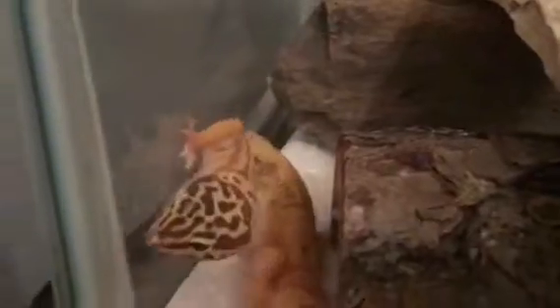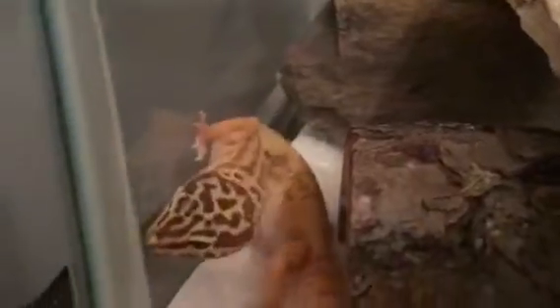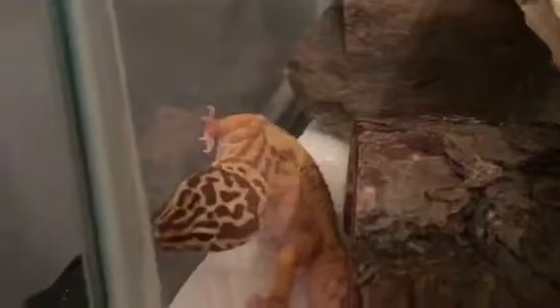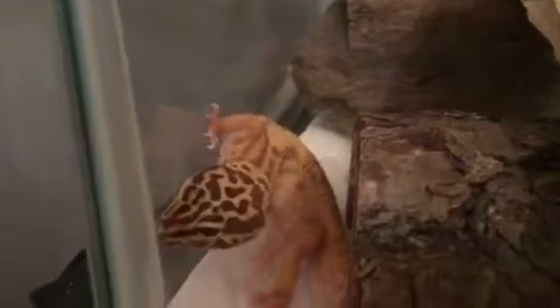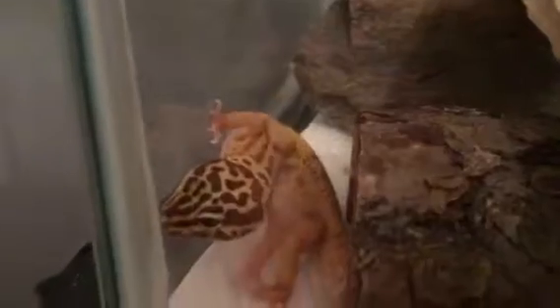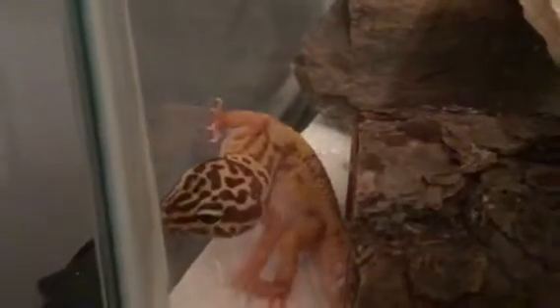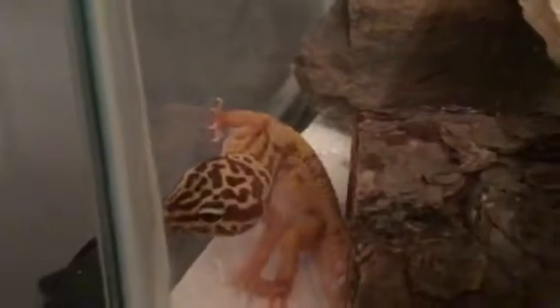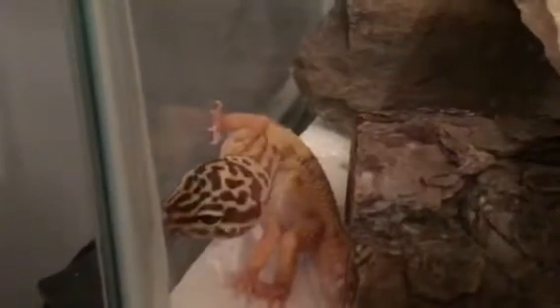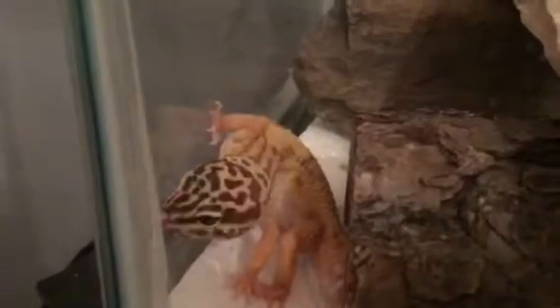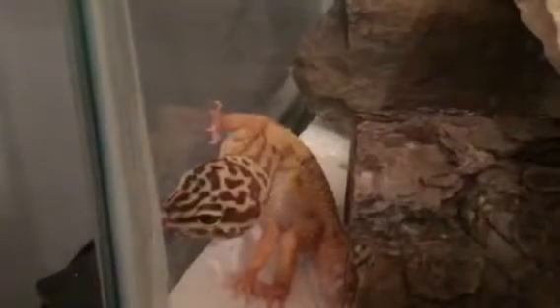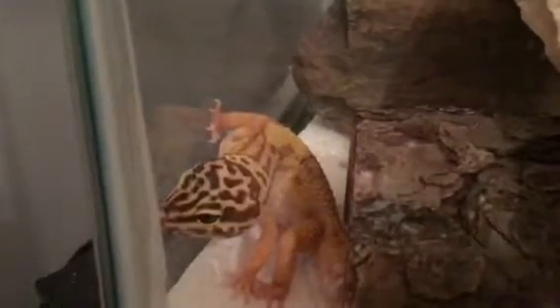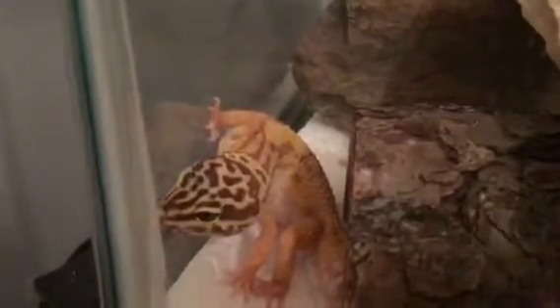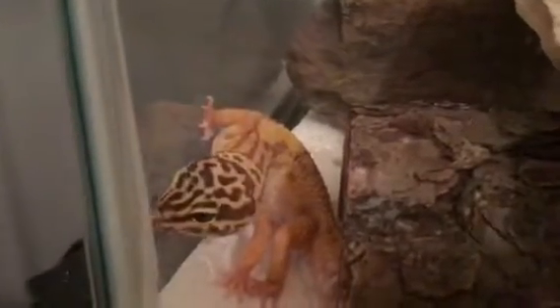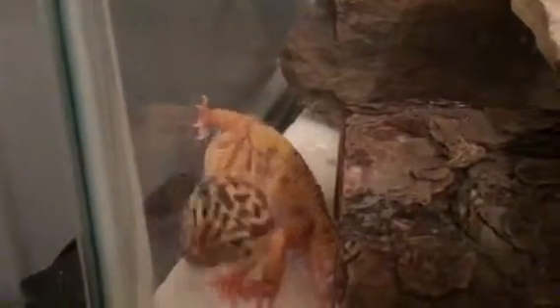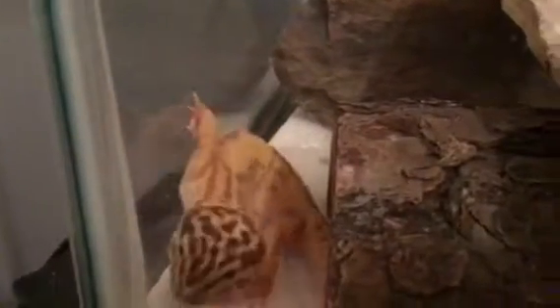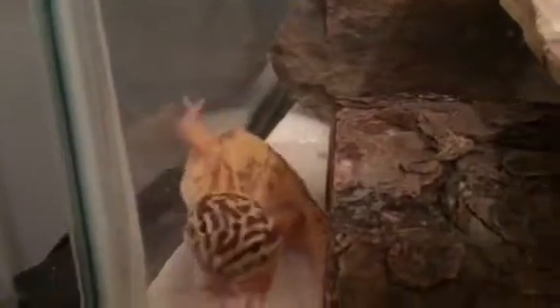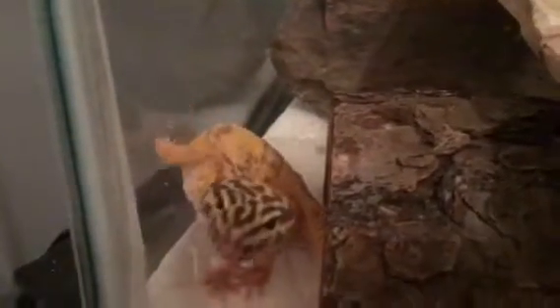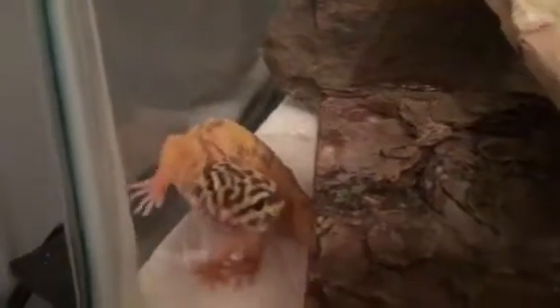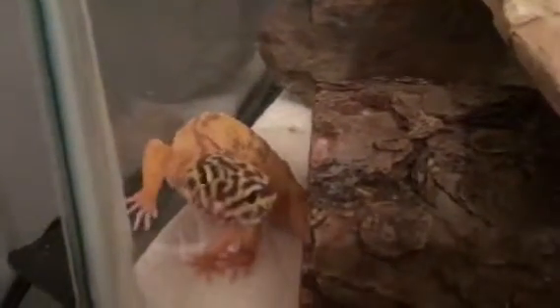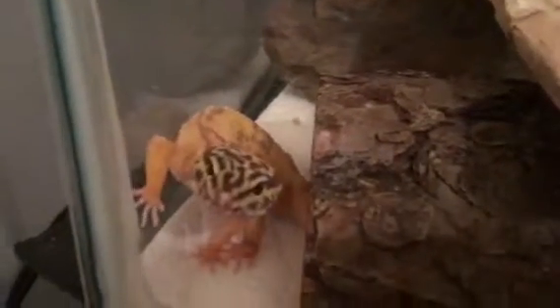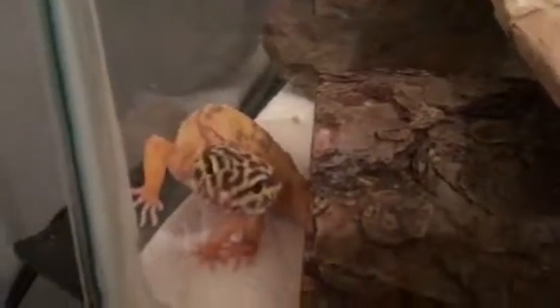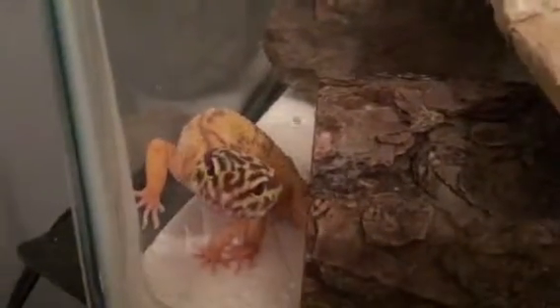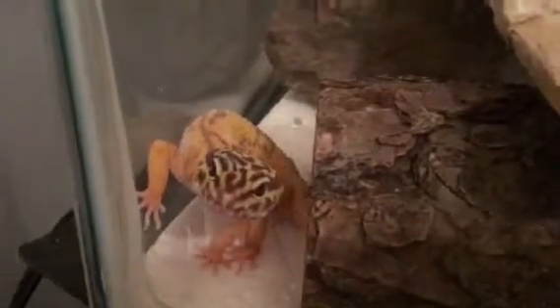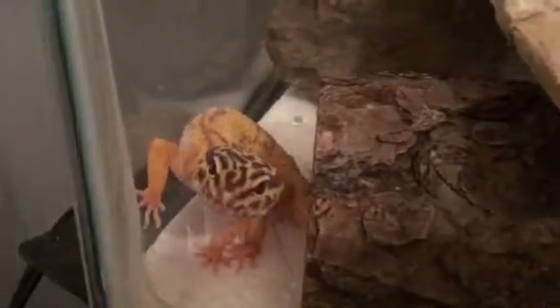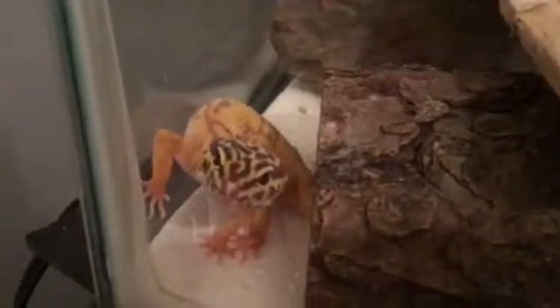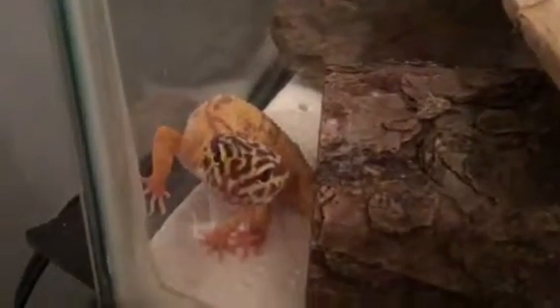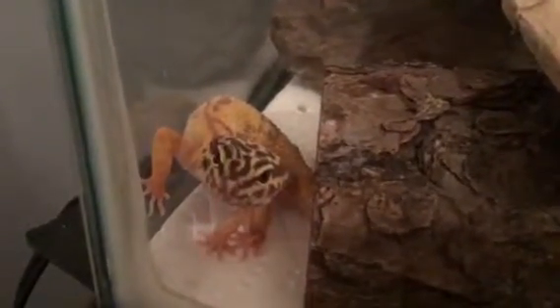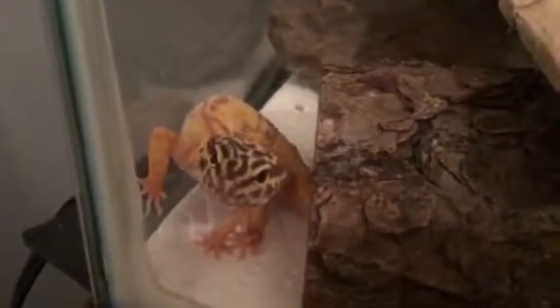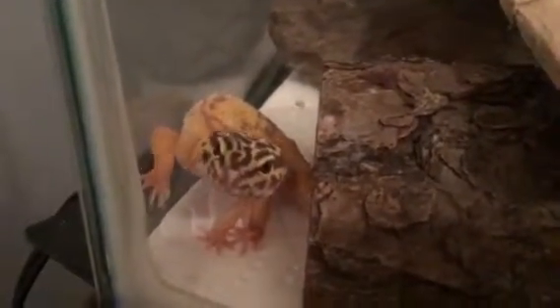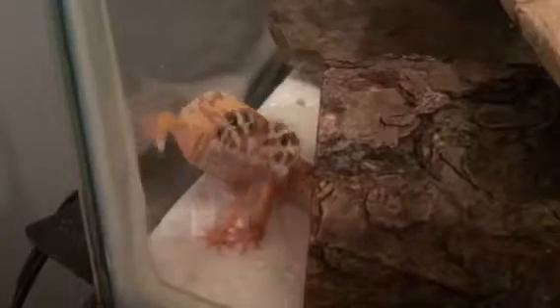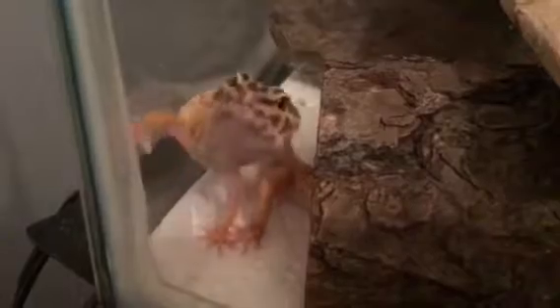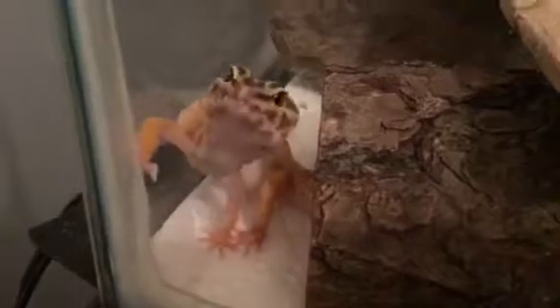Hey, this is Phil of Insects. Today I'm going to be making a video on how to keep a leopard gecko.